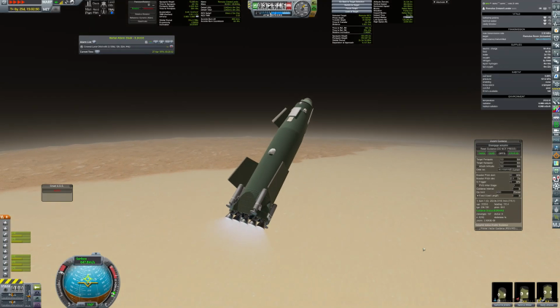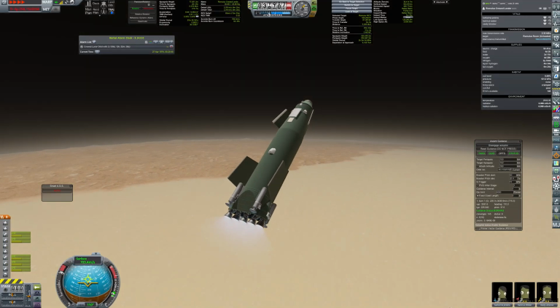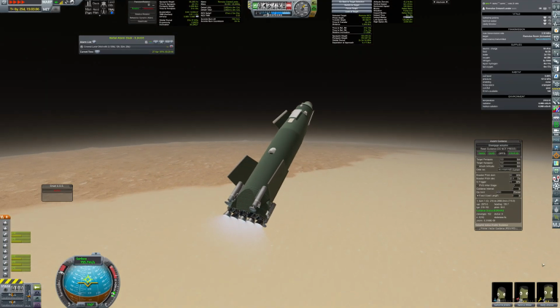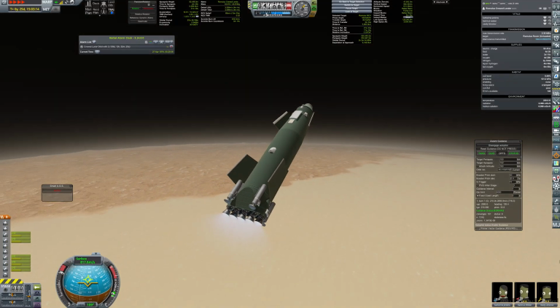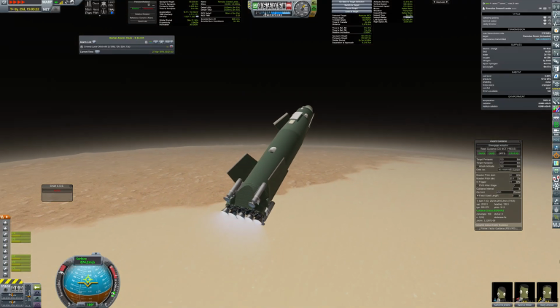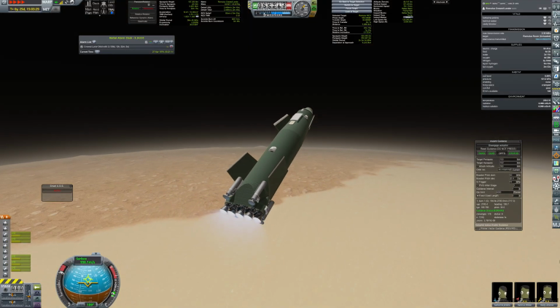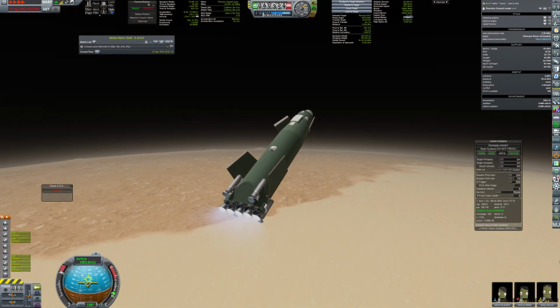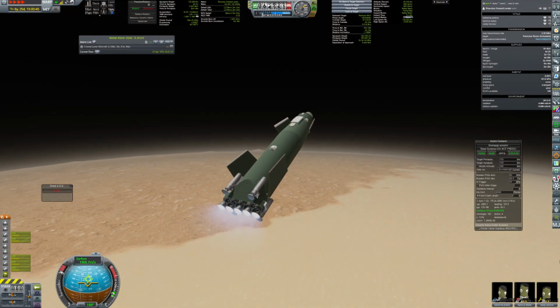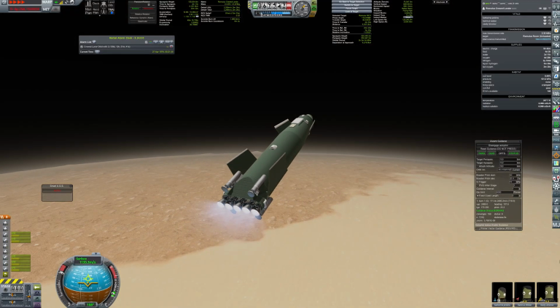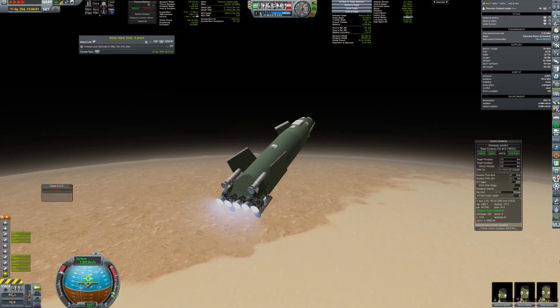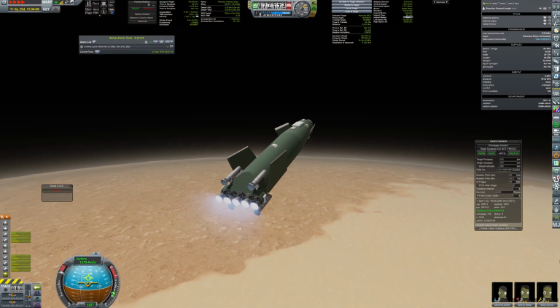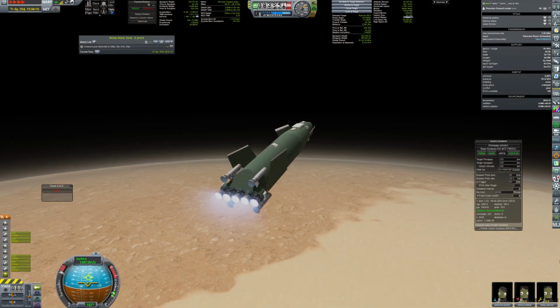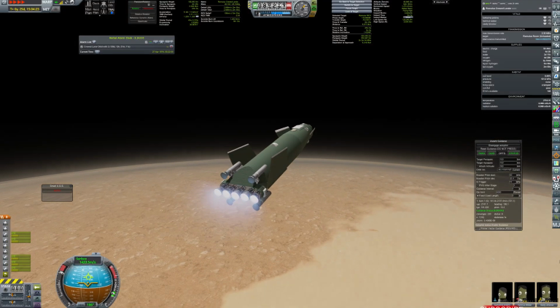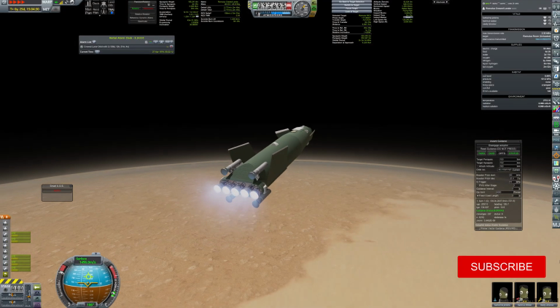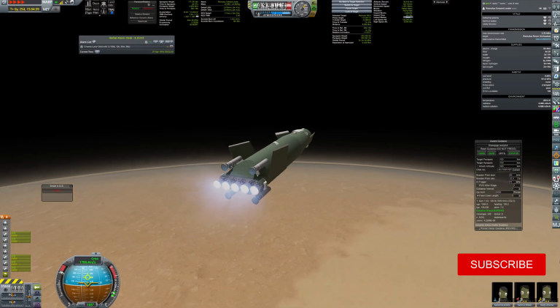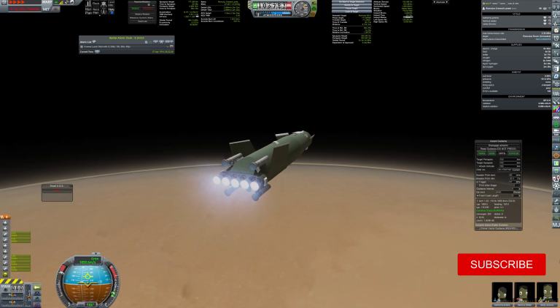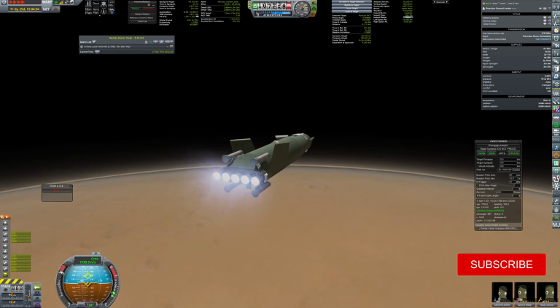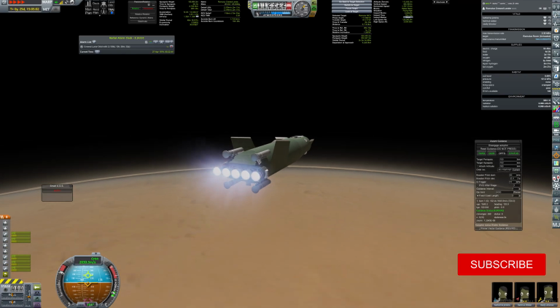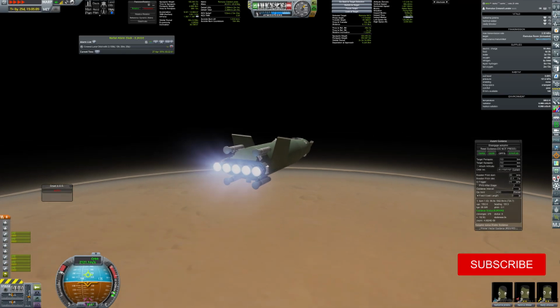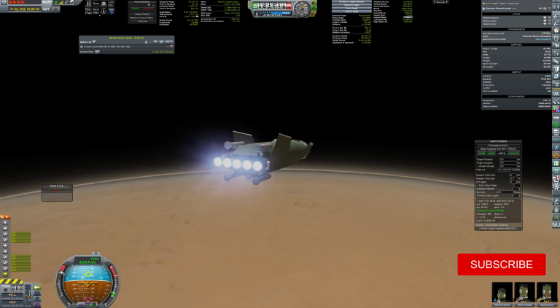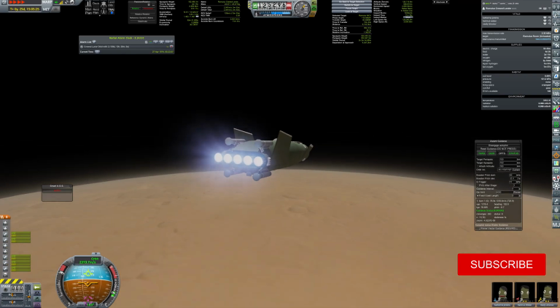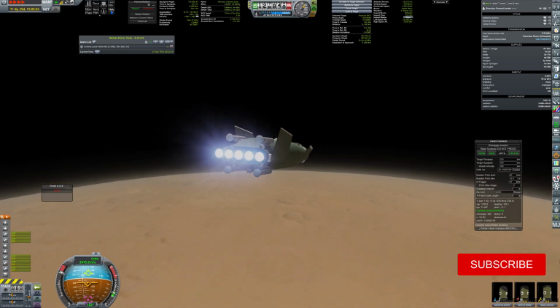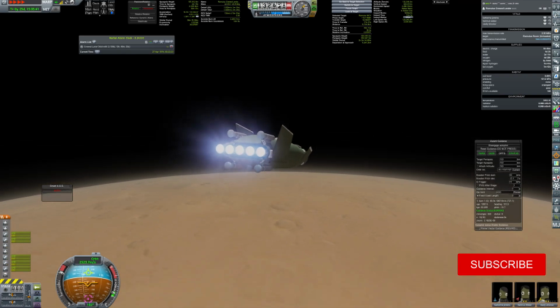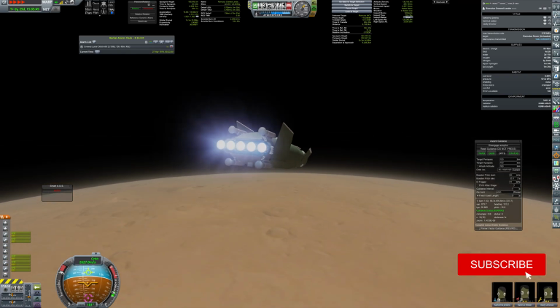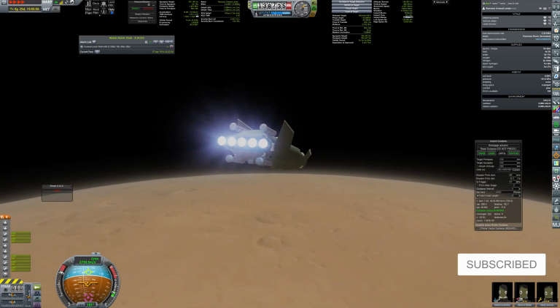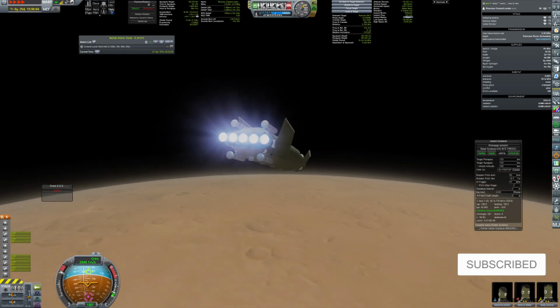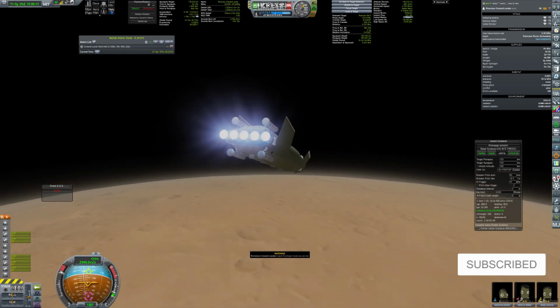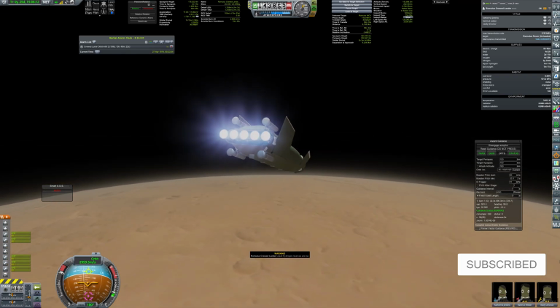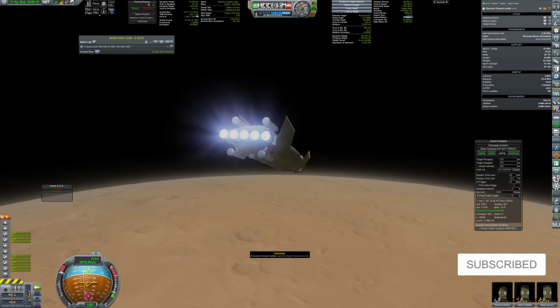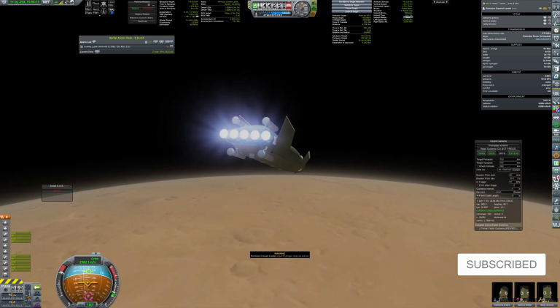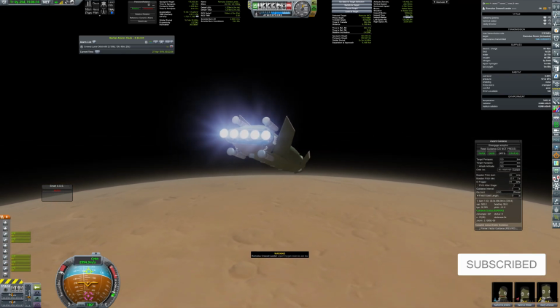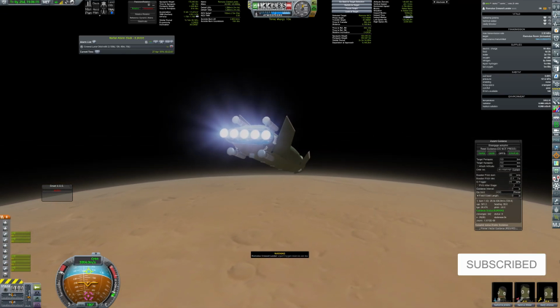Ascent went according to plan and soon the crew was back at the mothership.